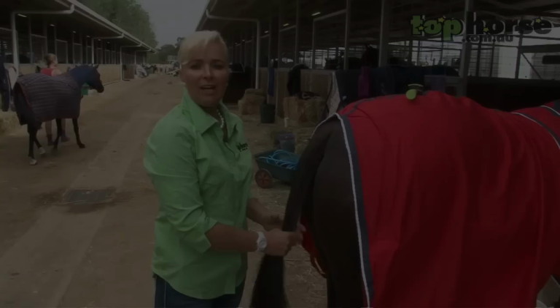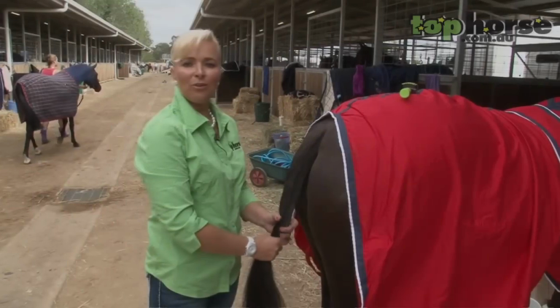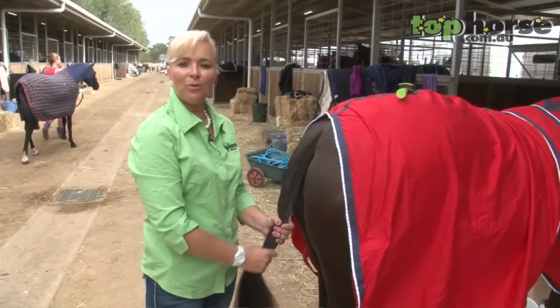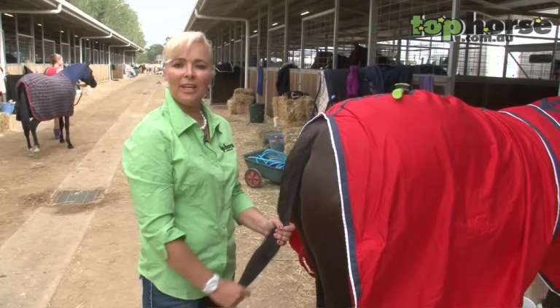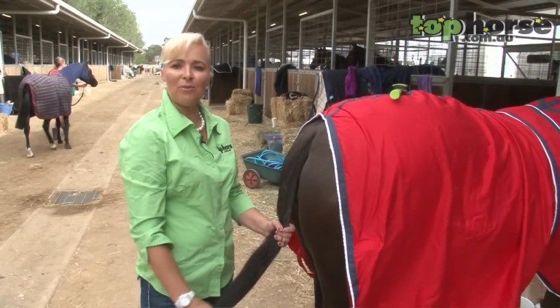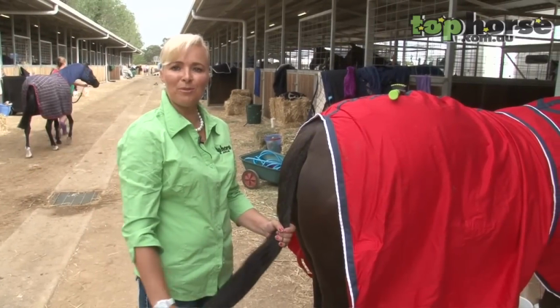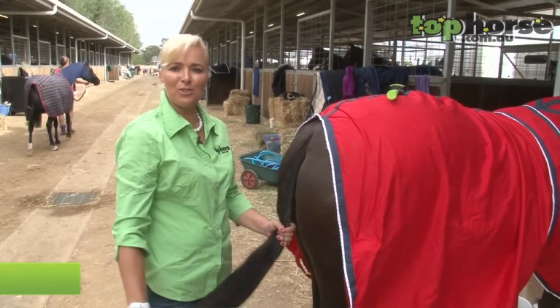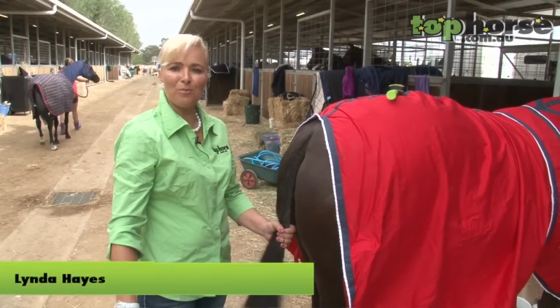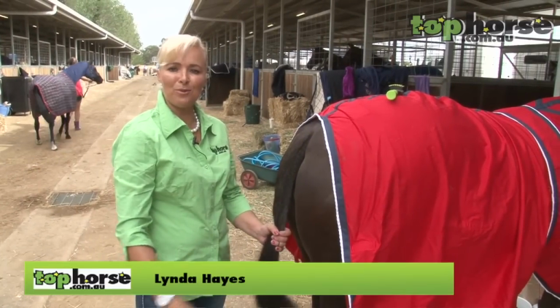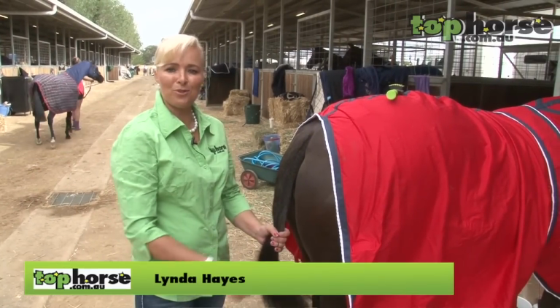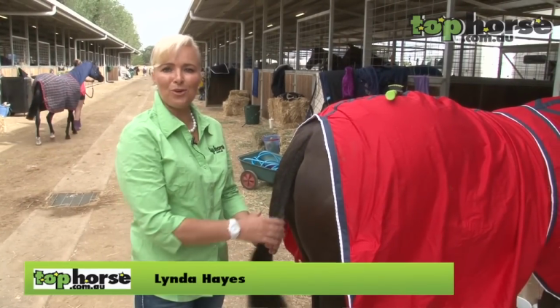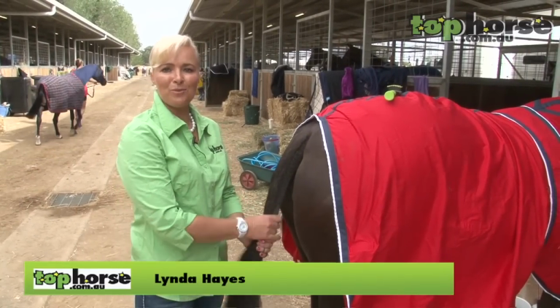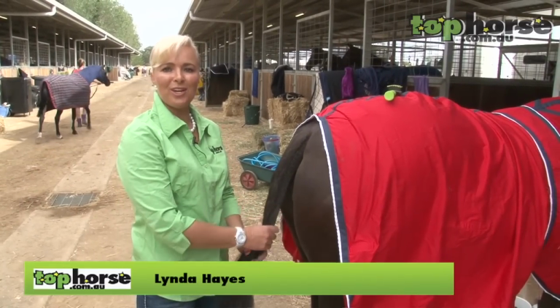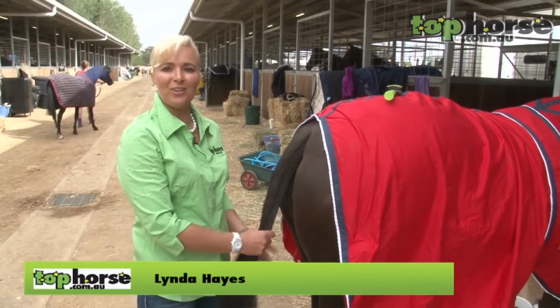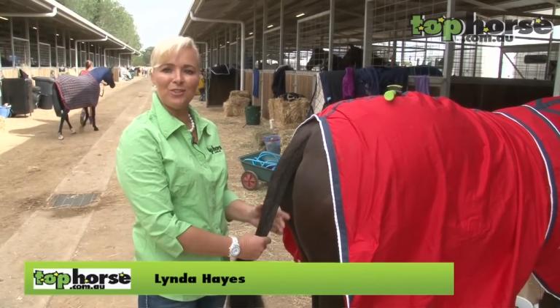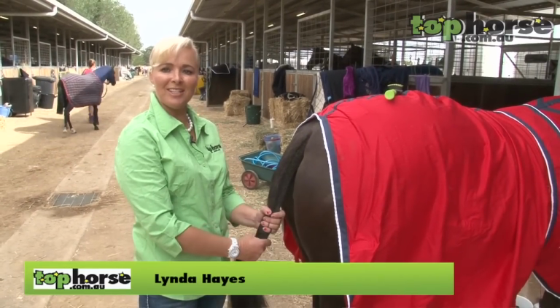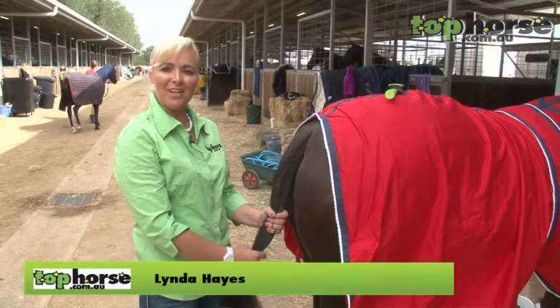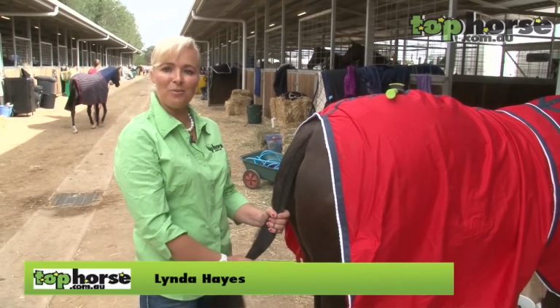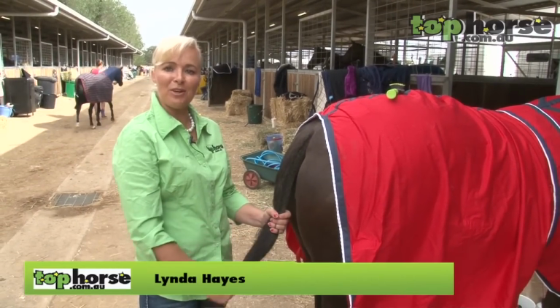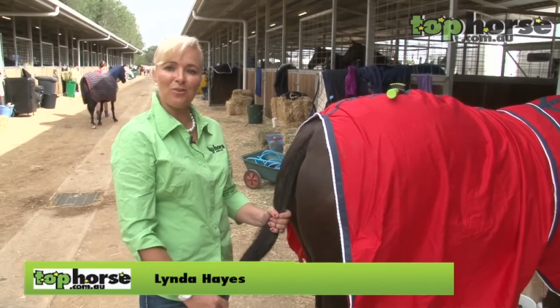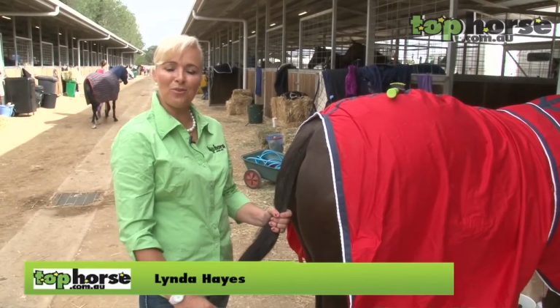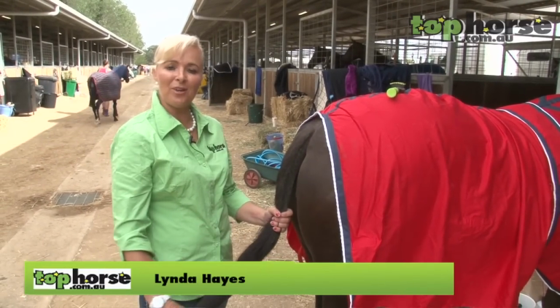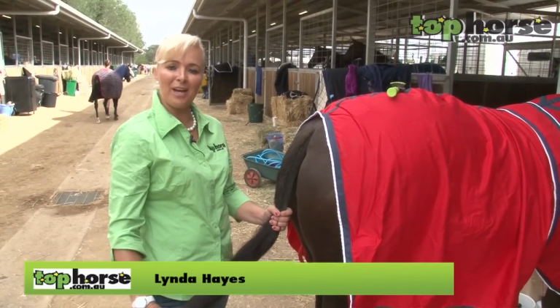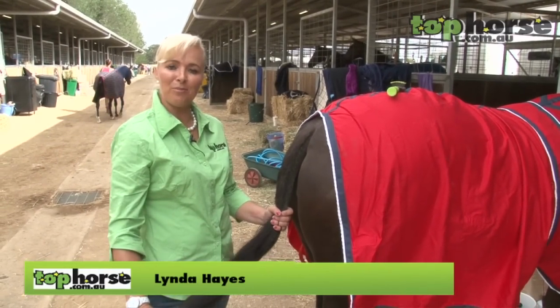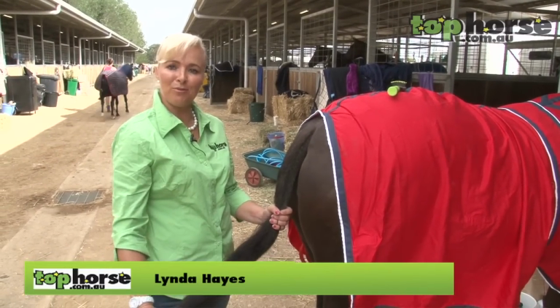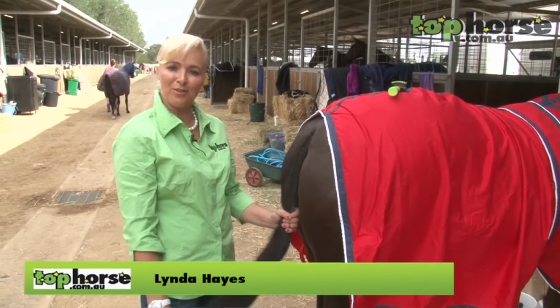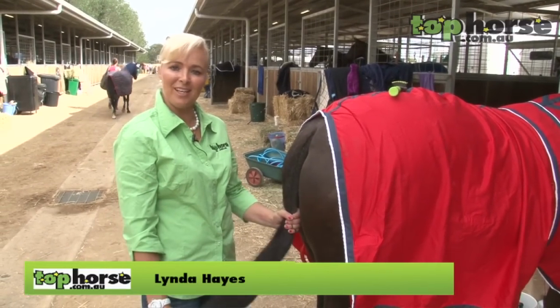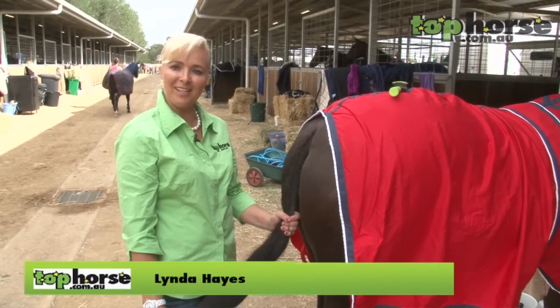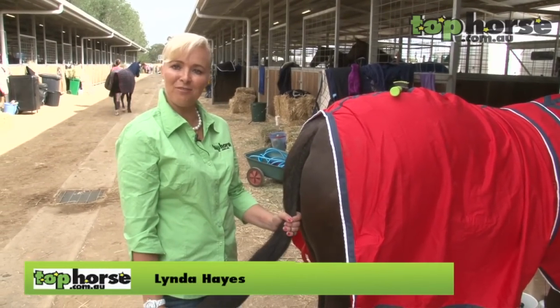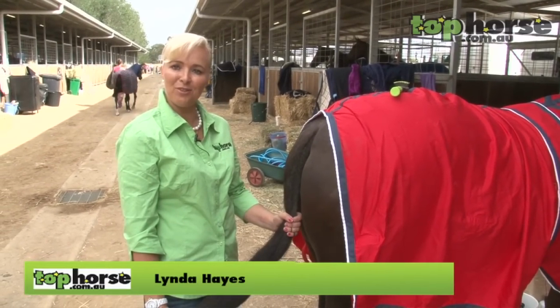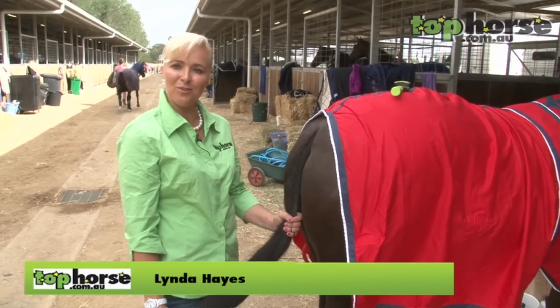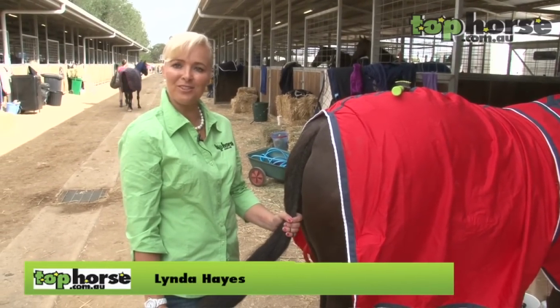Good morning and welcome to tophorse.com.au. Today I'll be running you through how to put a false tail in for a horse.